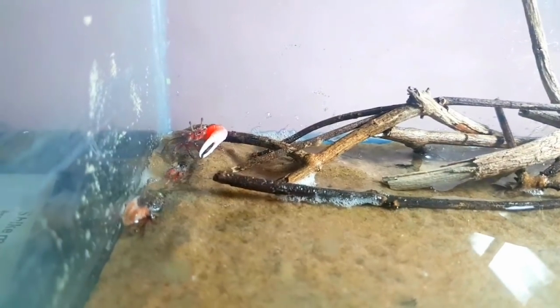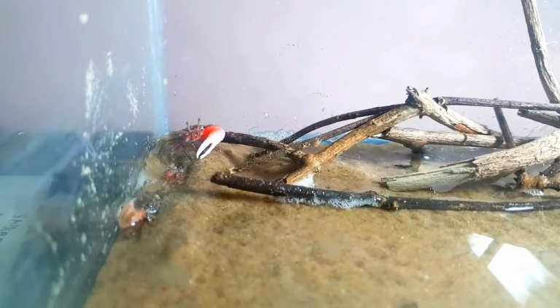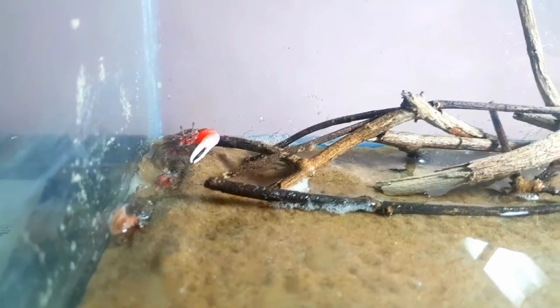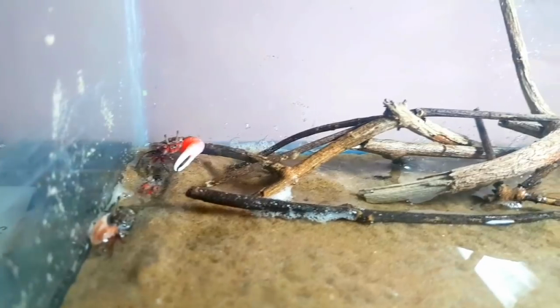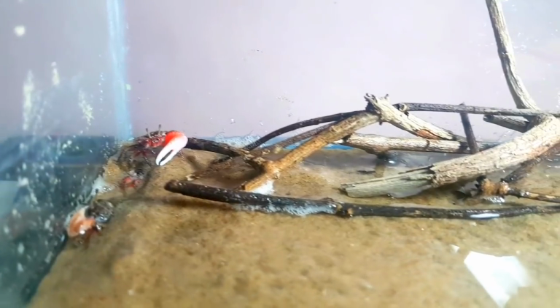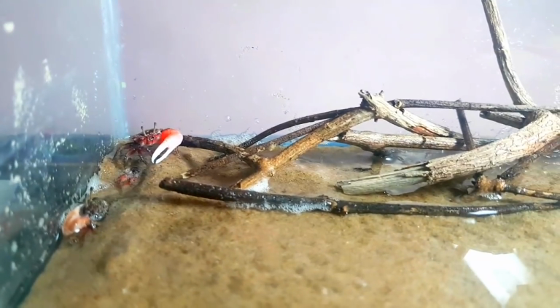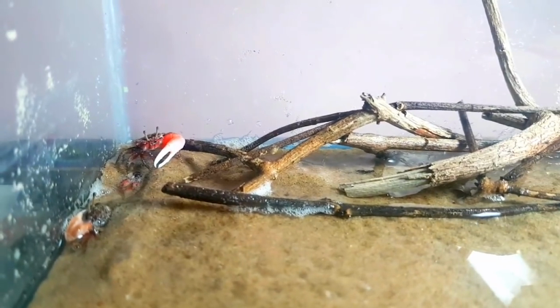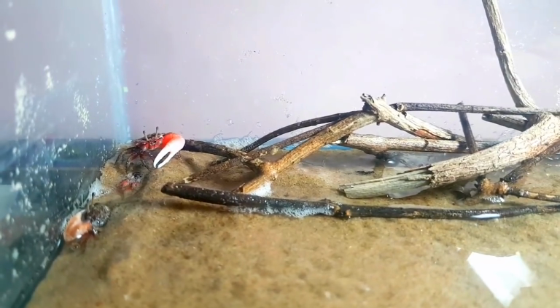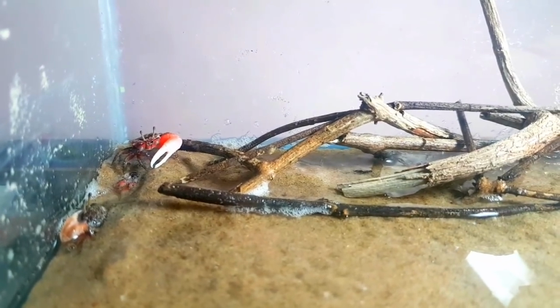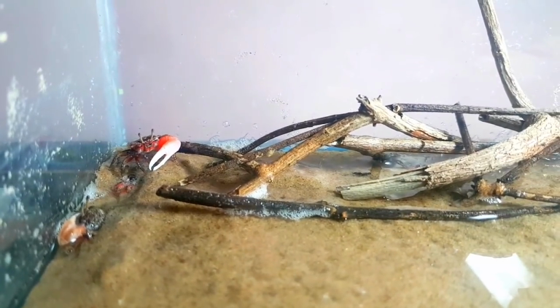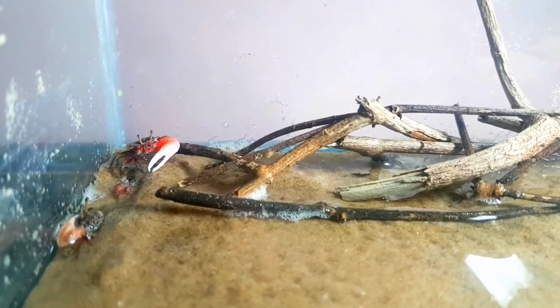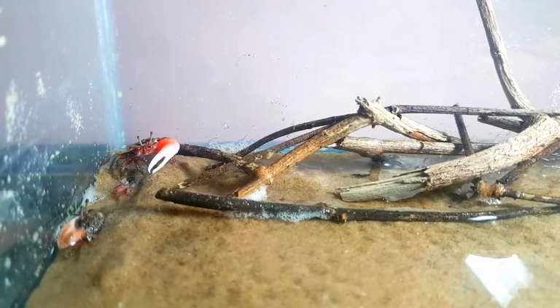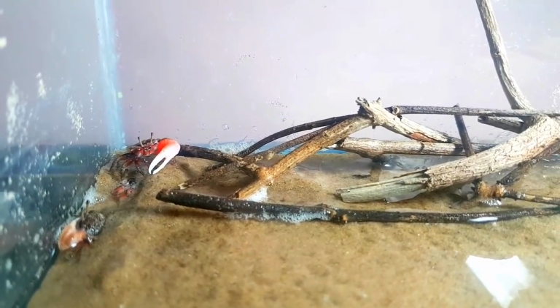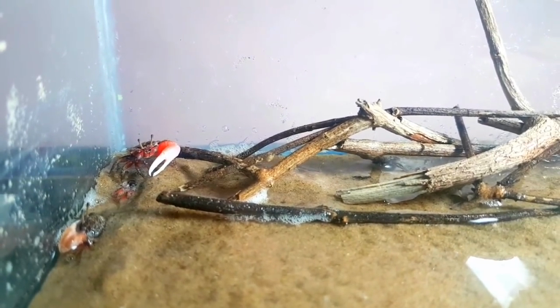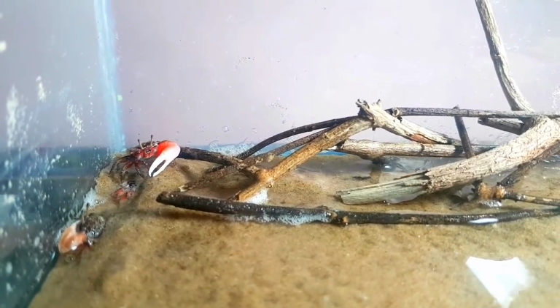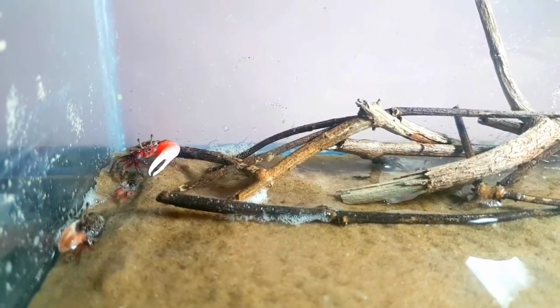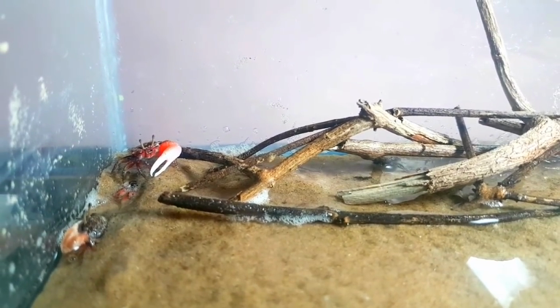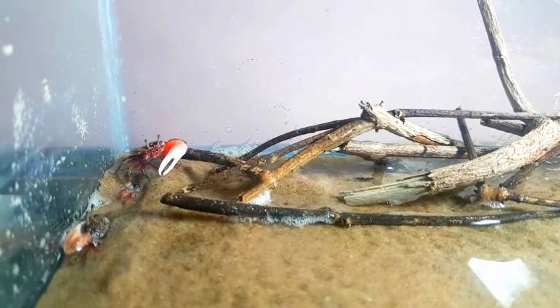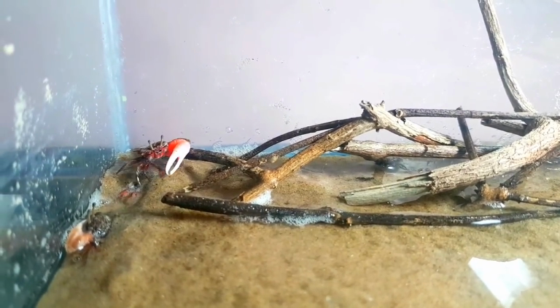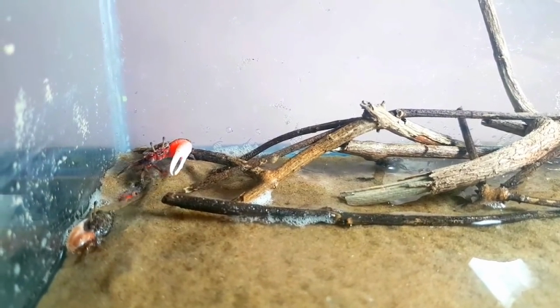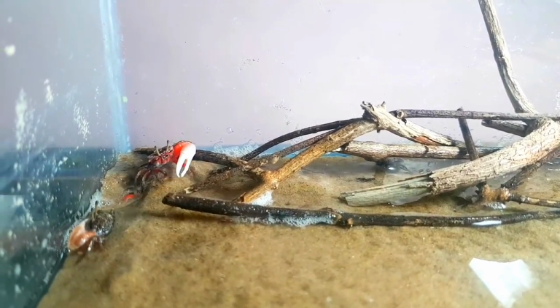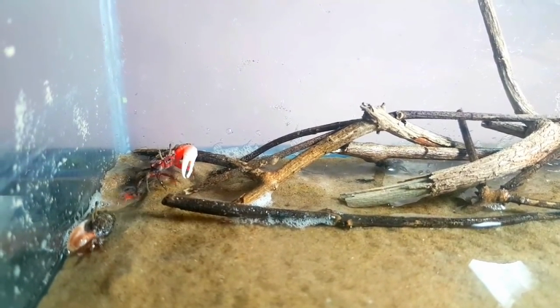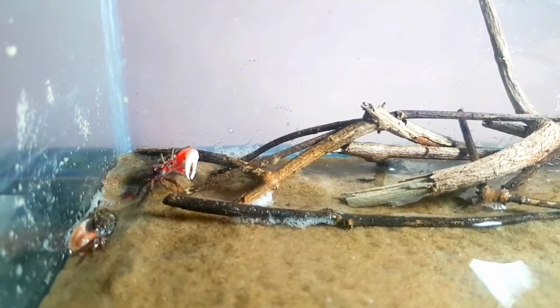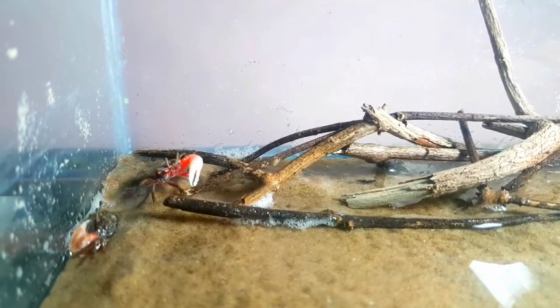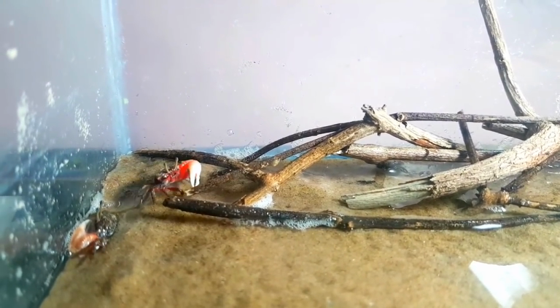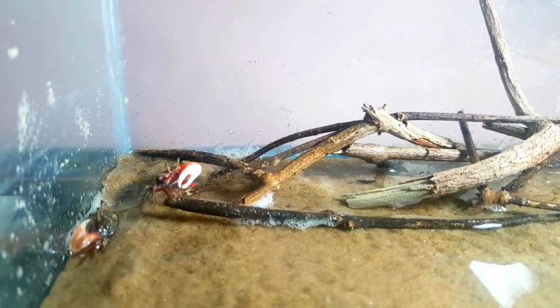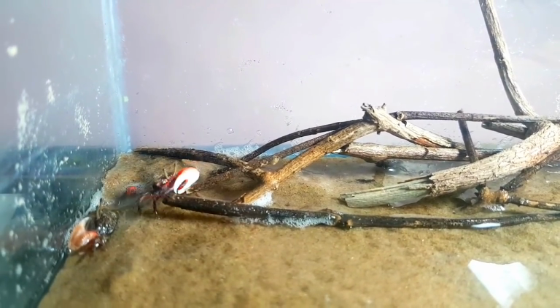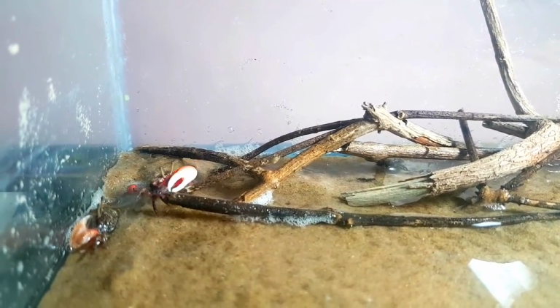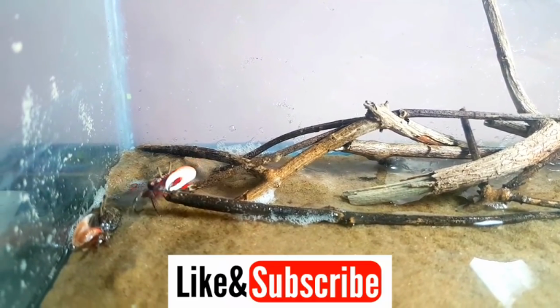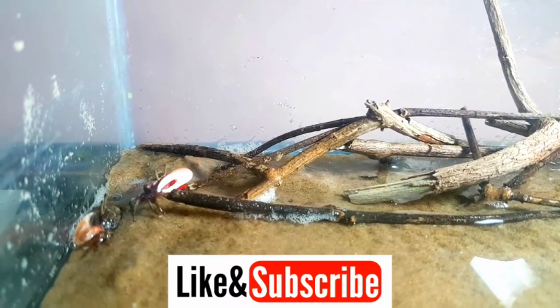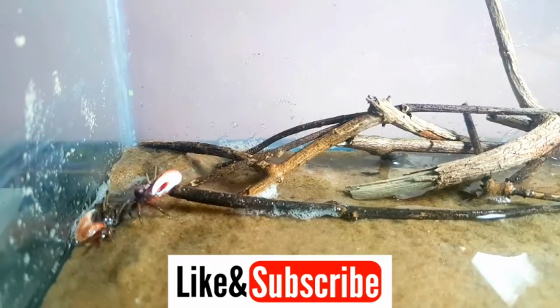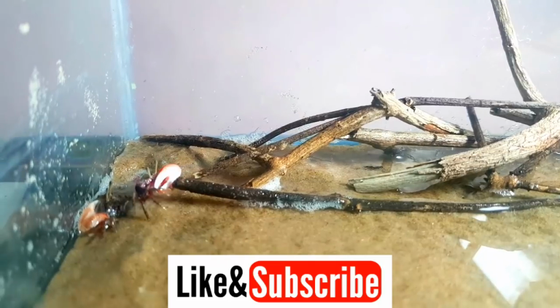If you like this video, please like and subscribe. Thank you for watching the video.